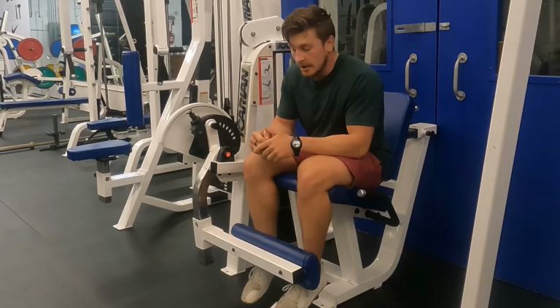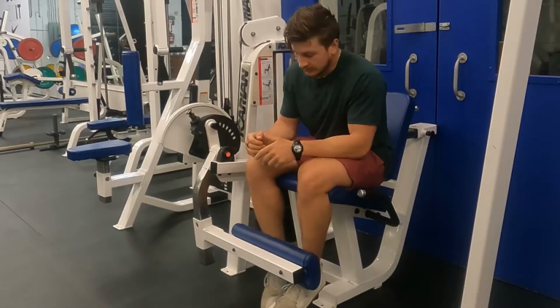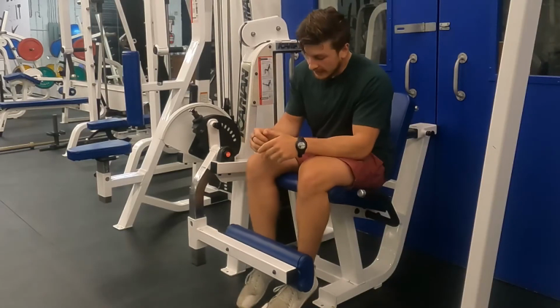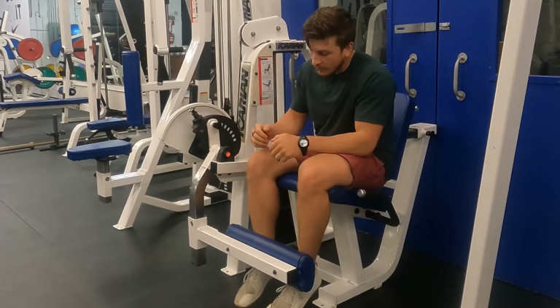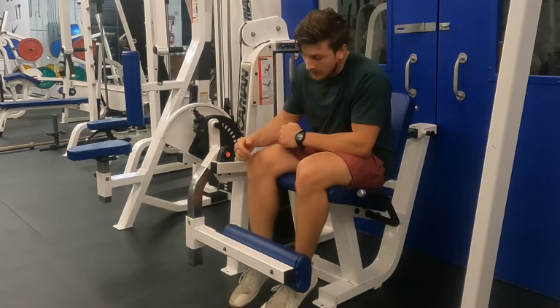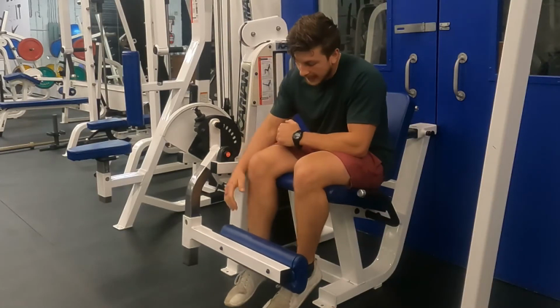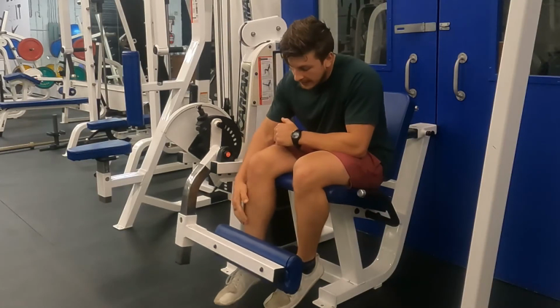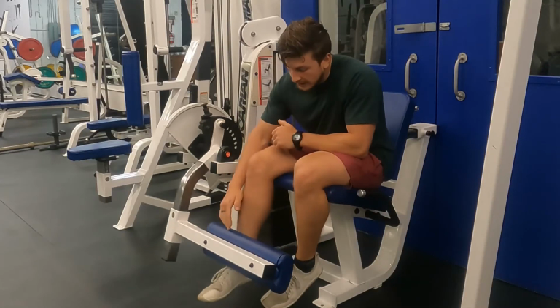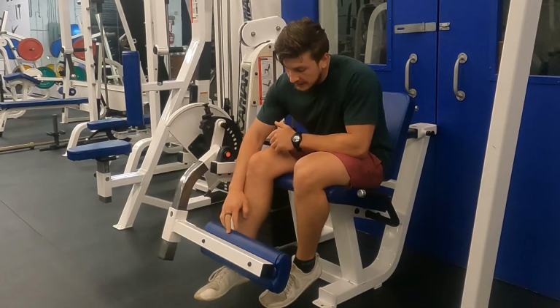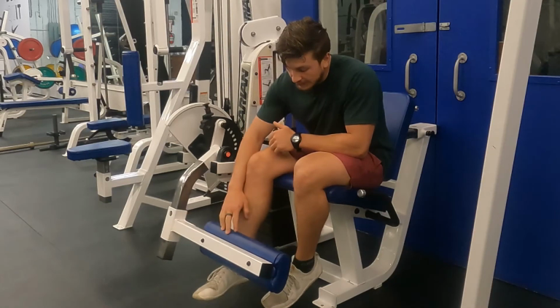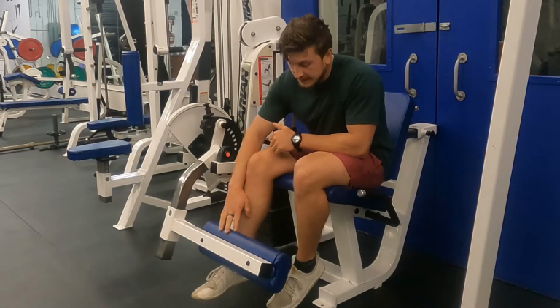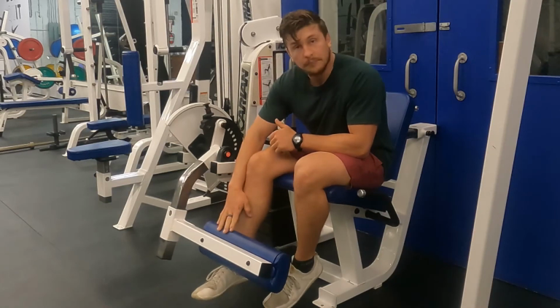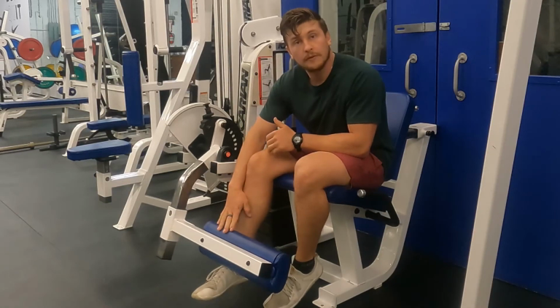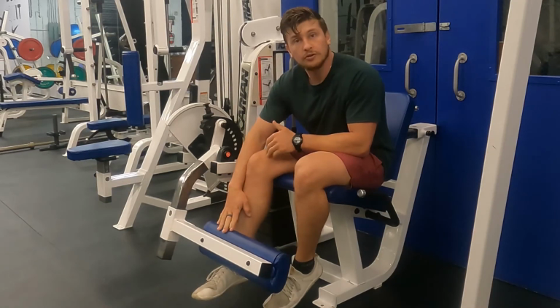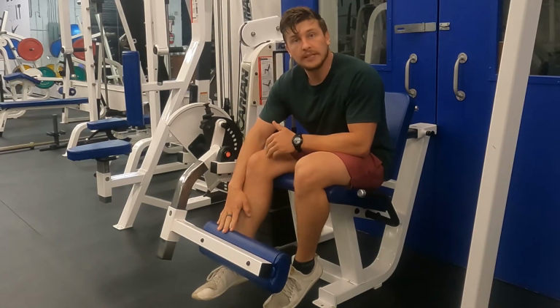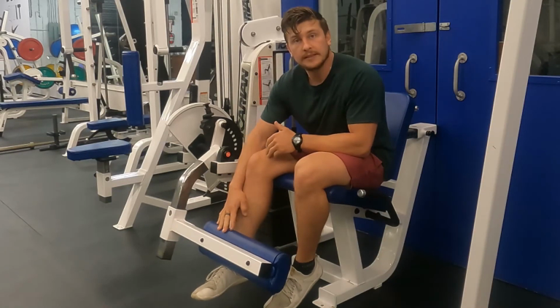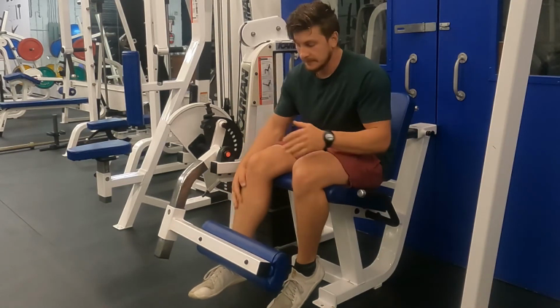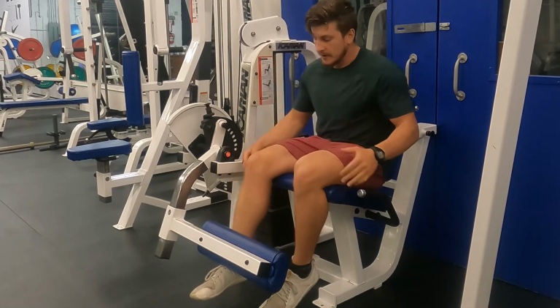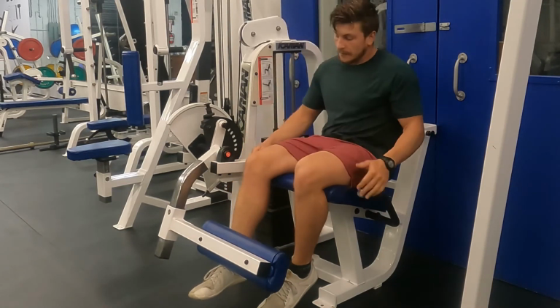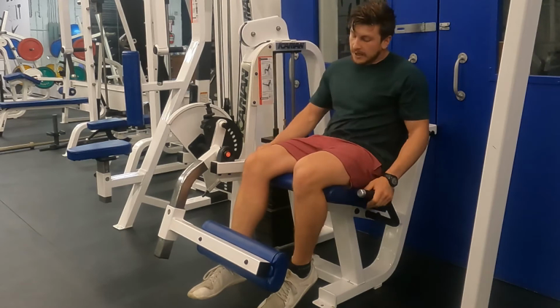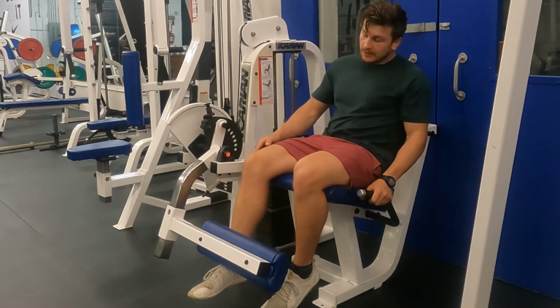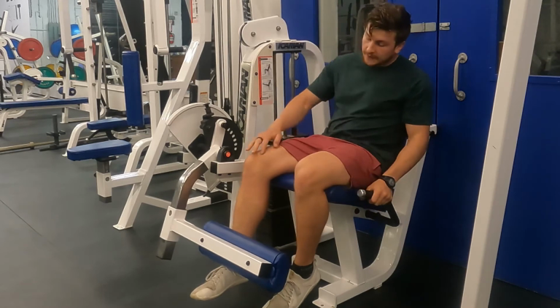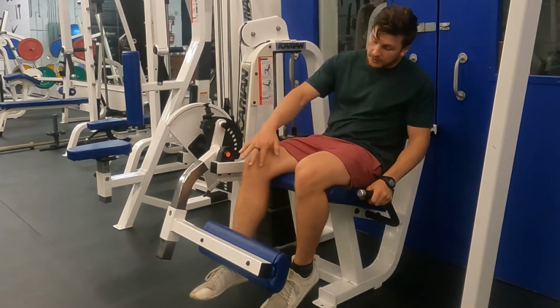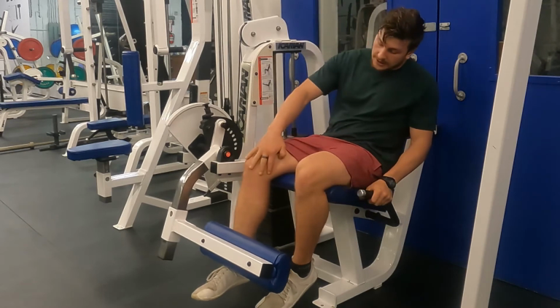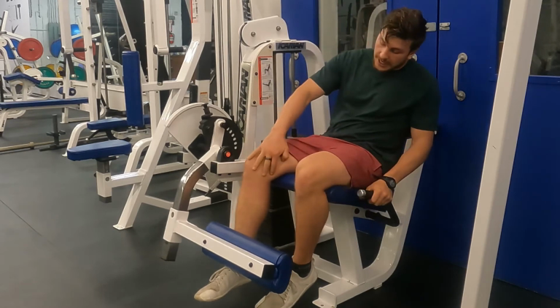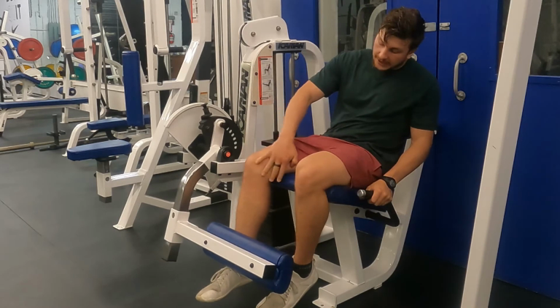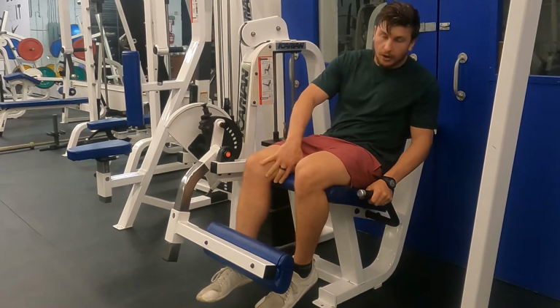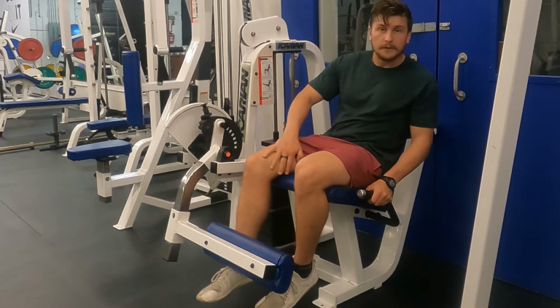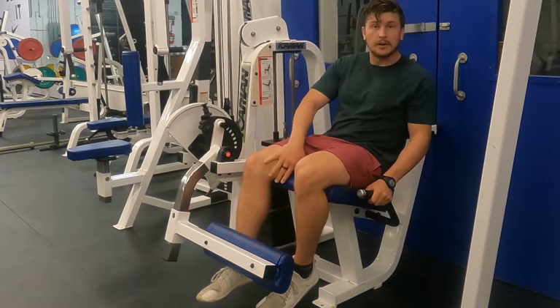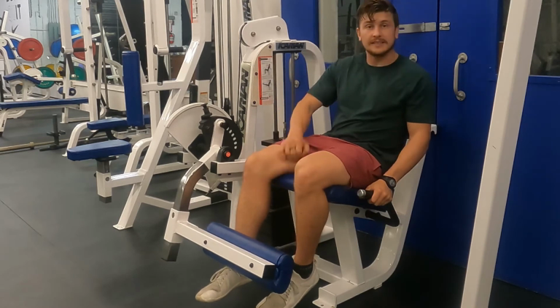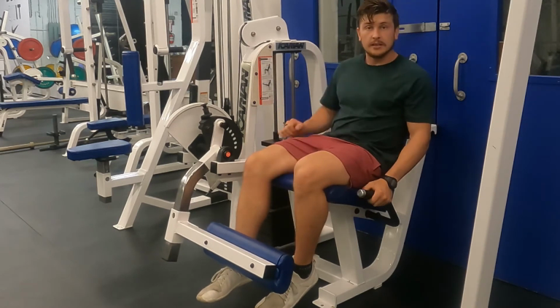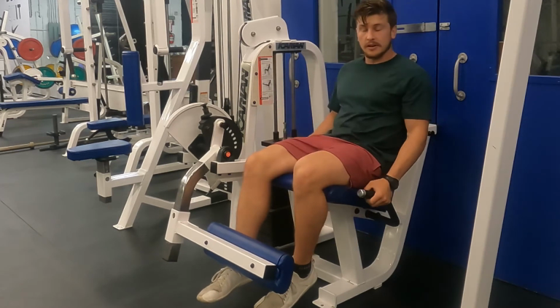Start out where the pad is resting above your shoelaces. From there you want to have your knee hanging off the seat also.